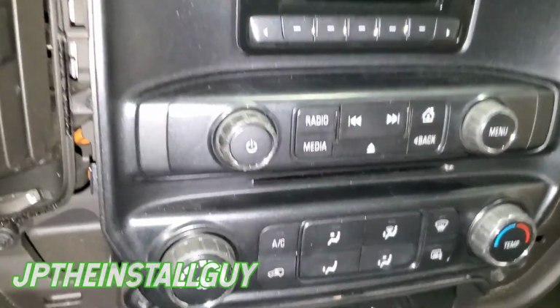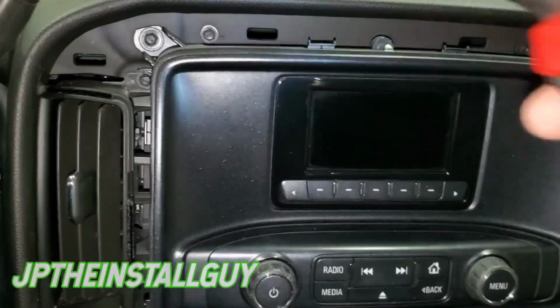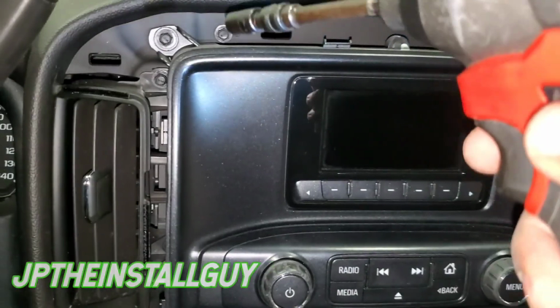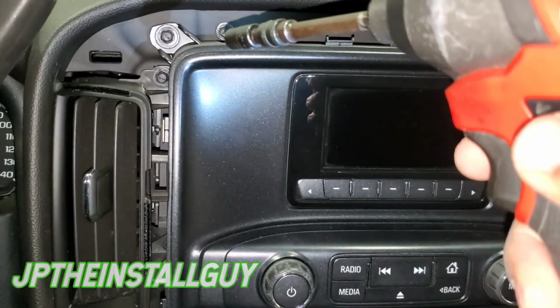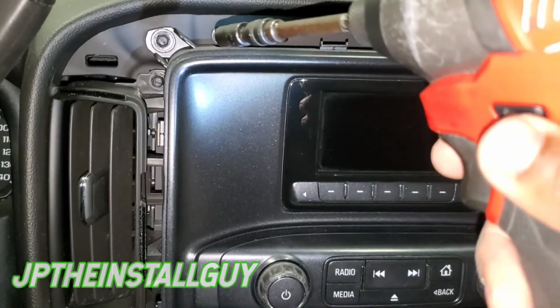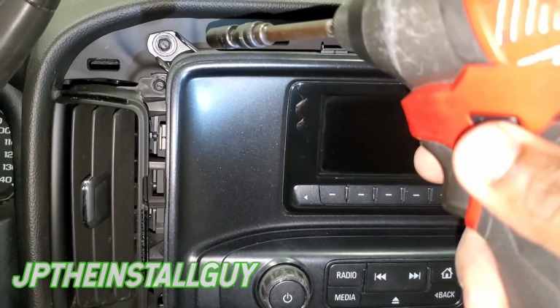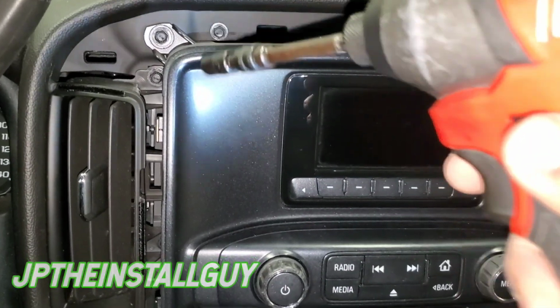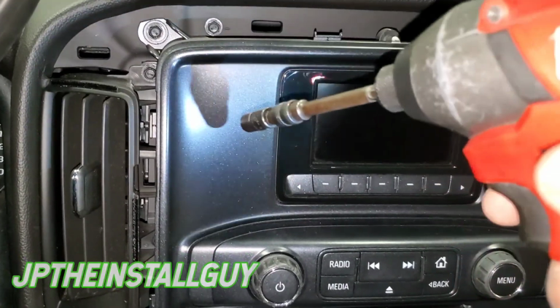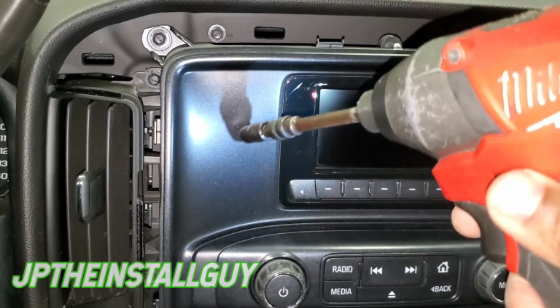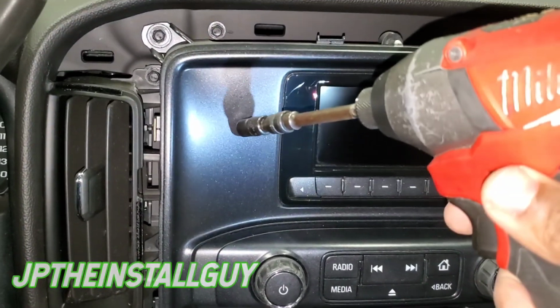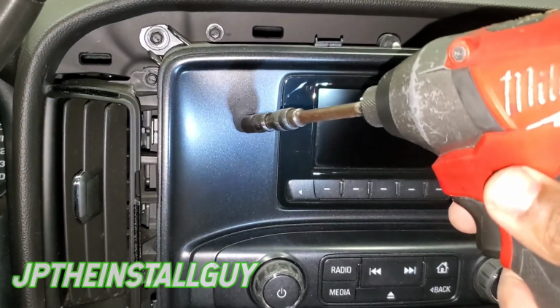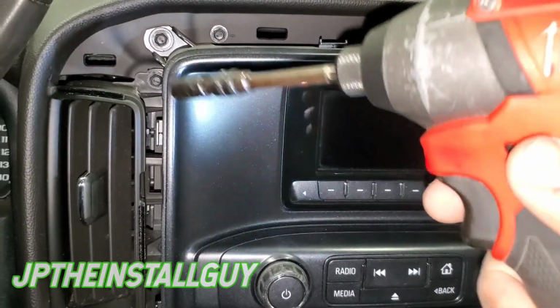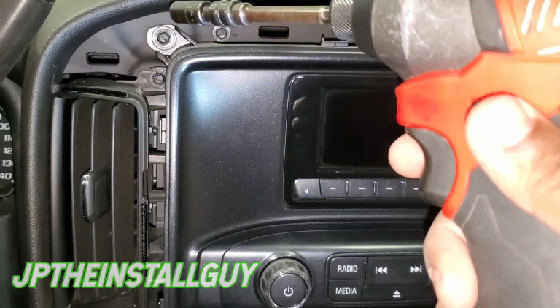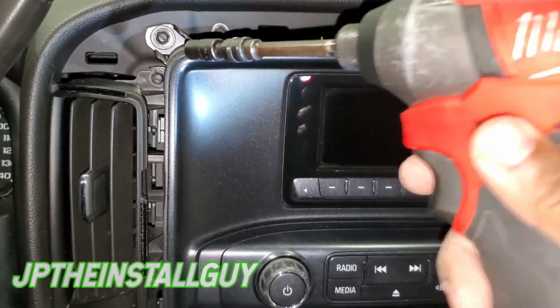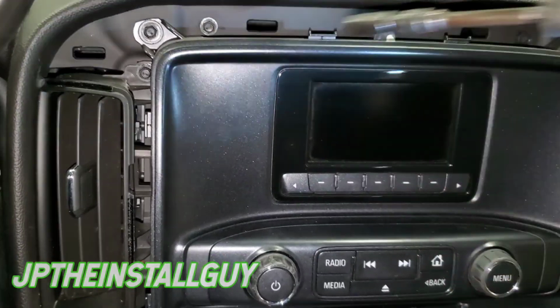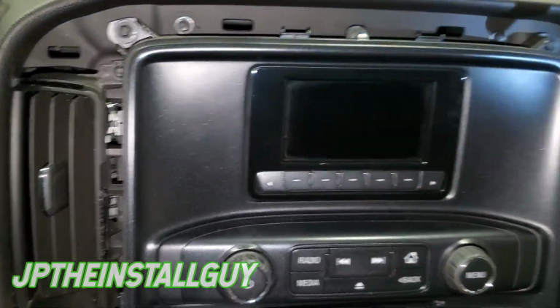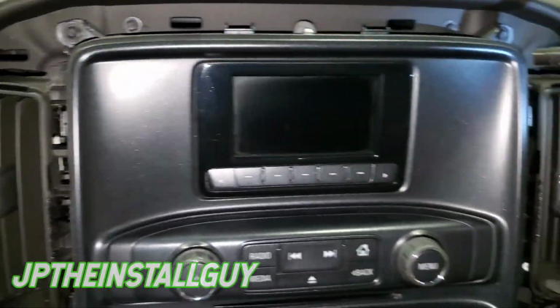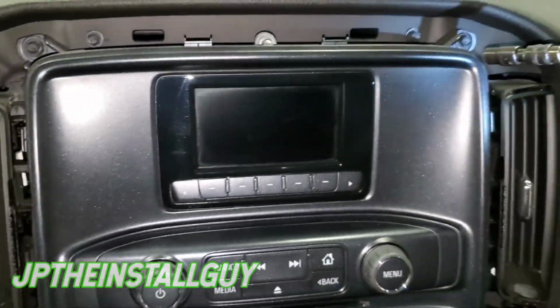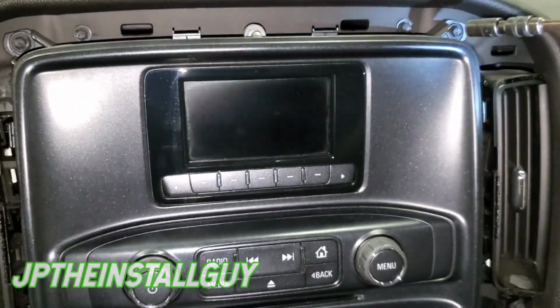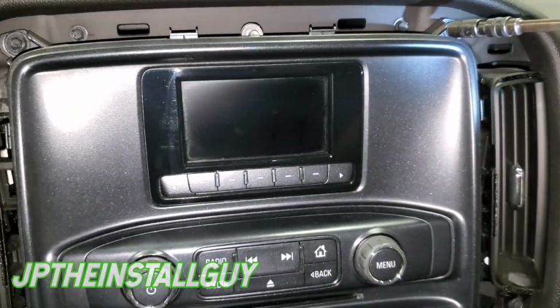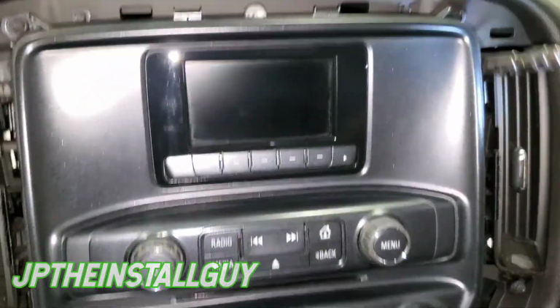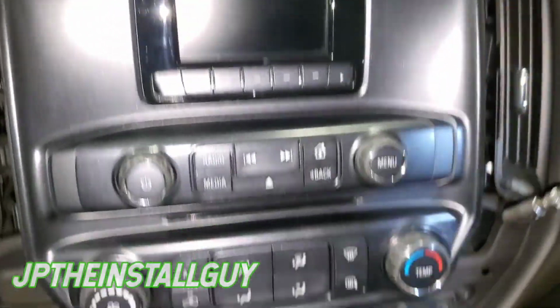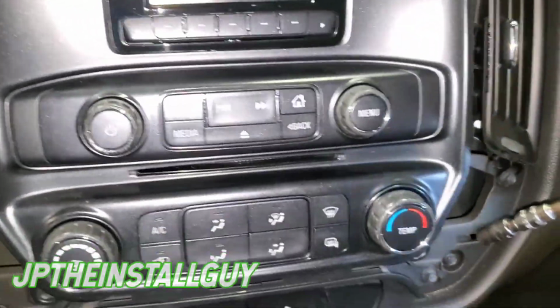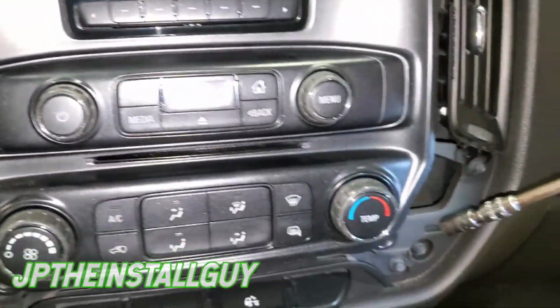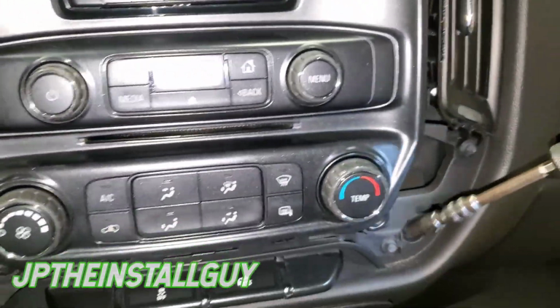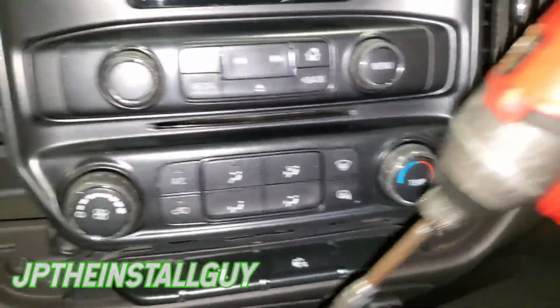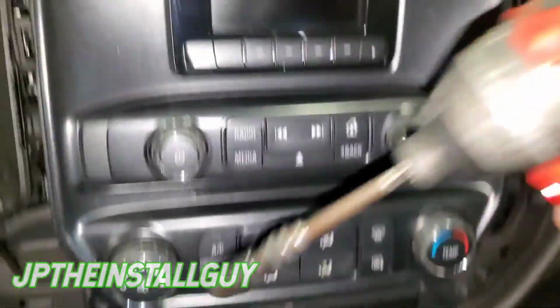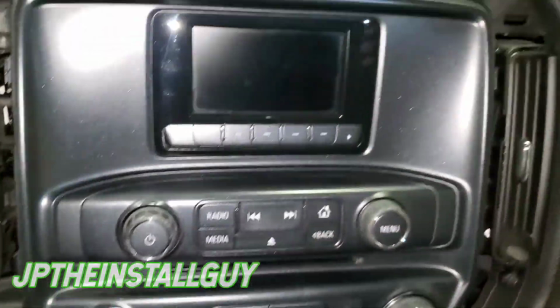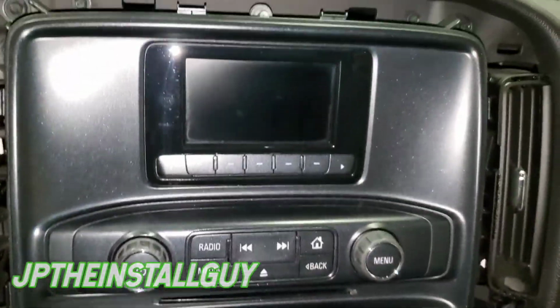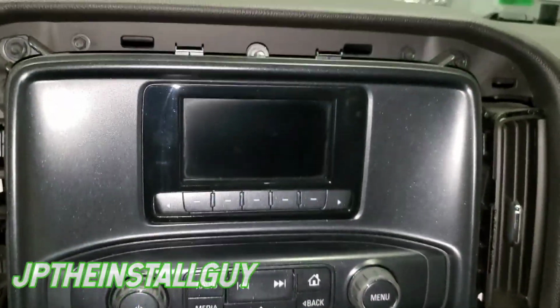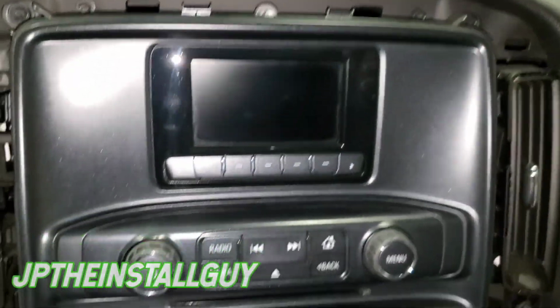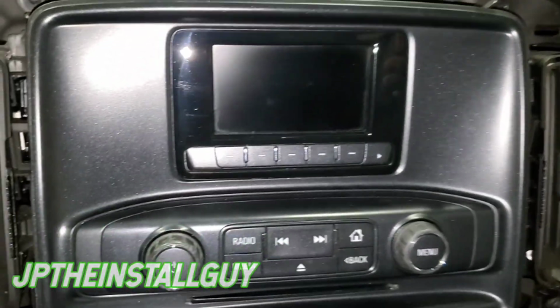Now we're gonna take out these 7mm bolts to get this part off. It's gonna be one in each corner — one, two, three, and four. Let's take those out.